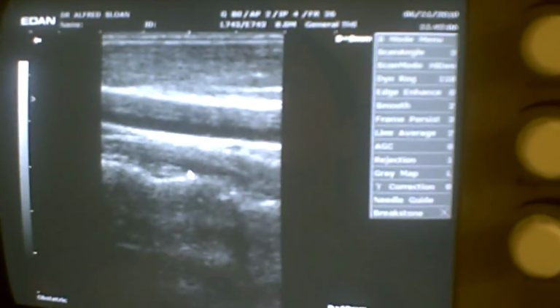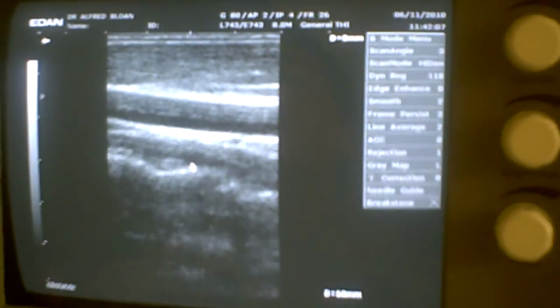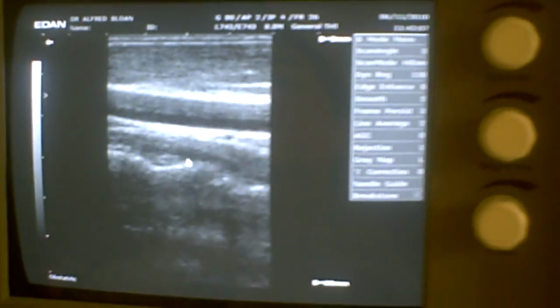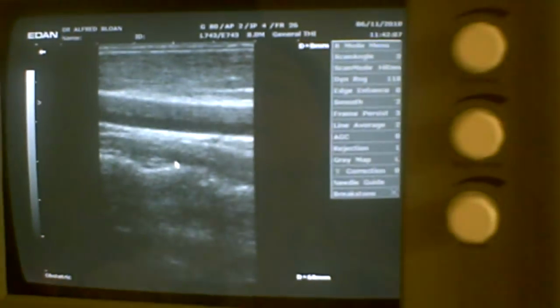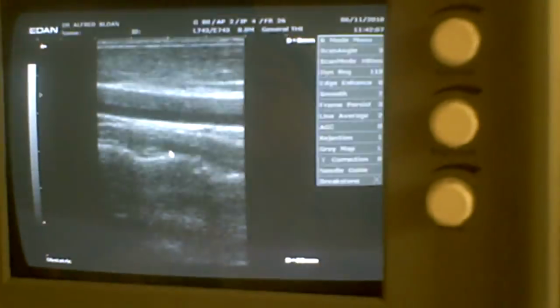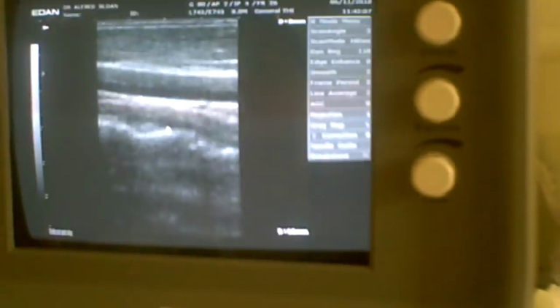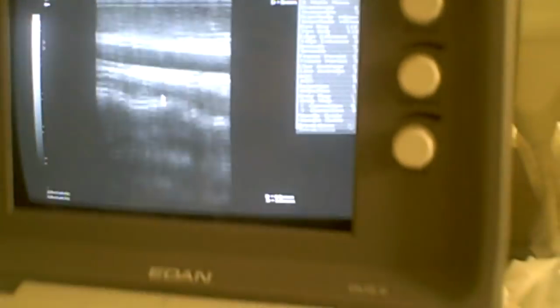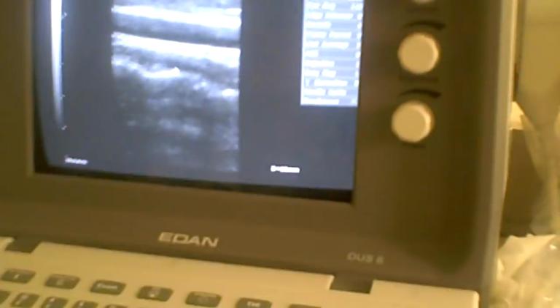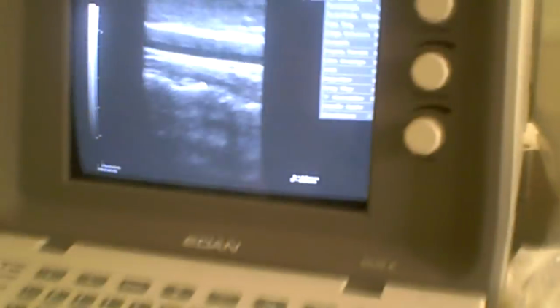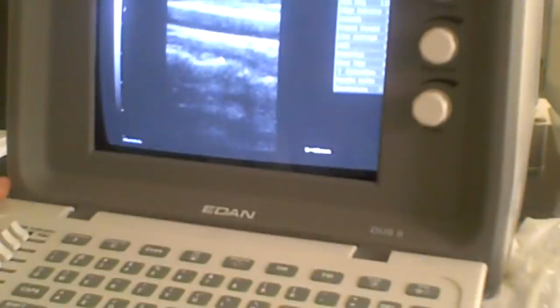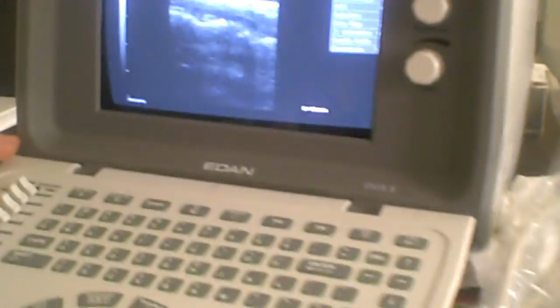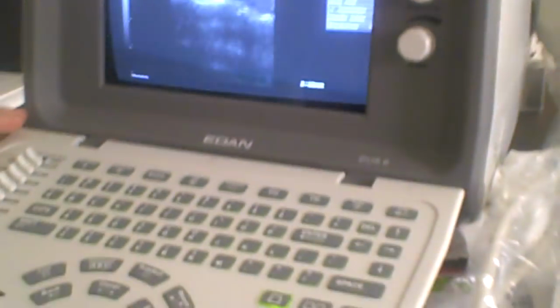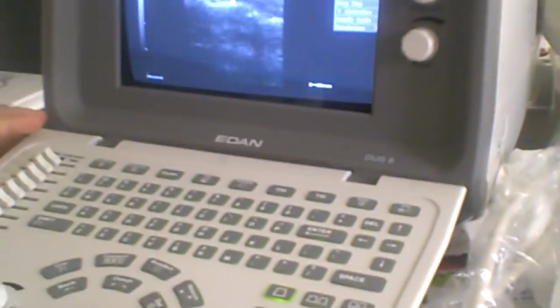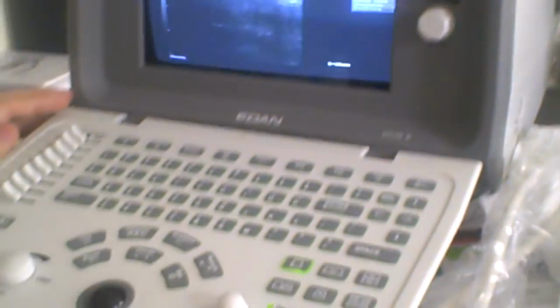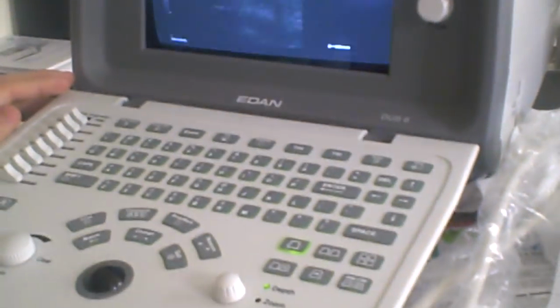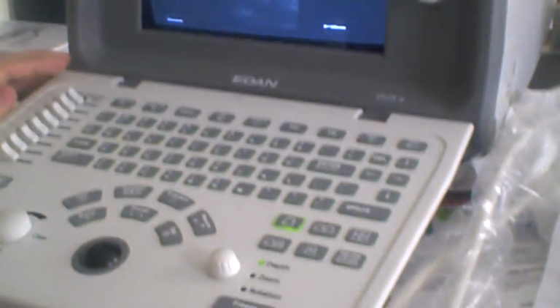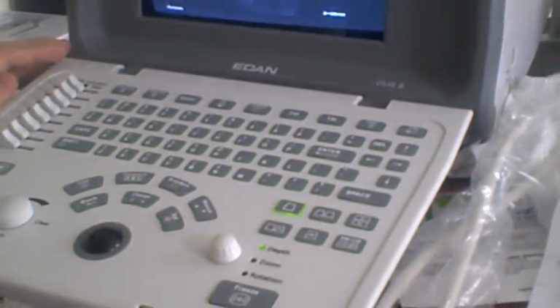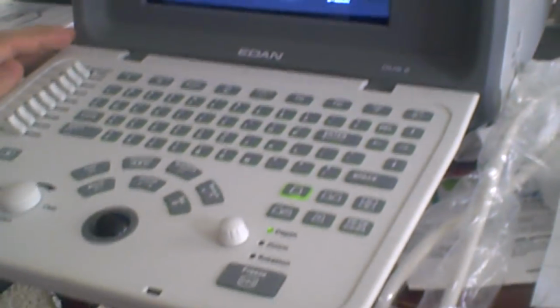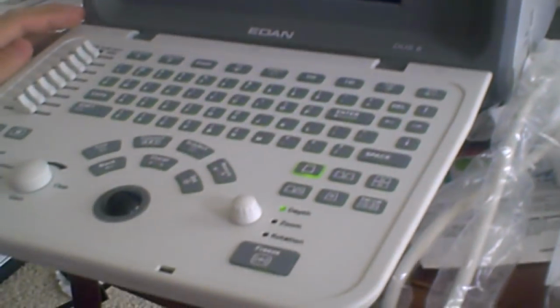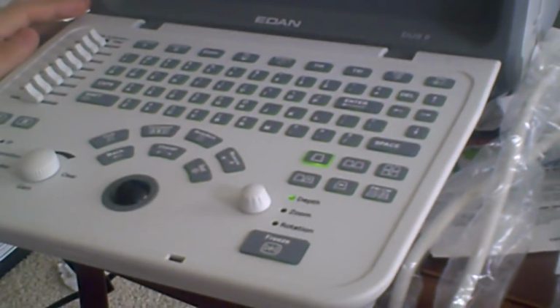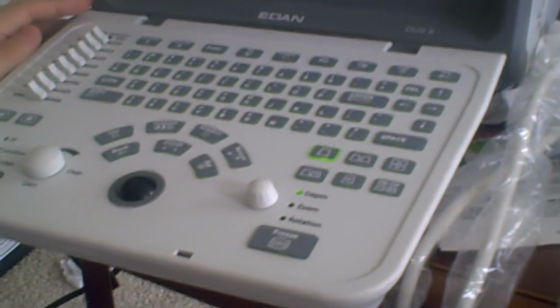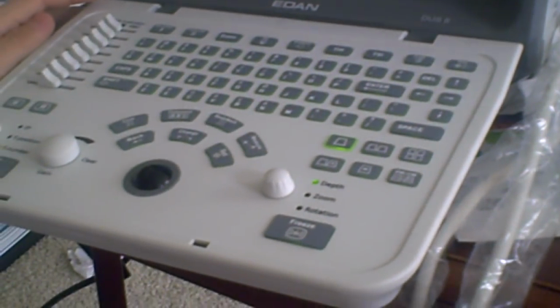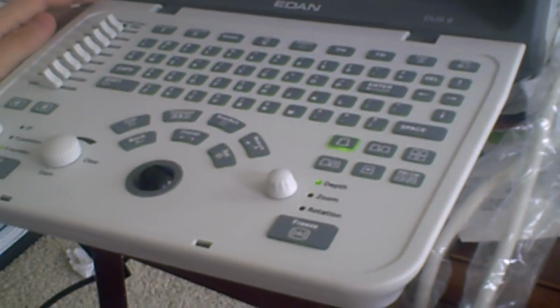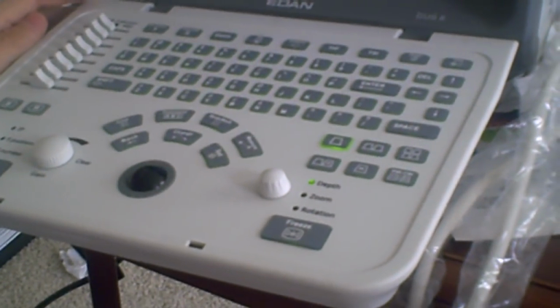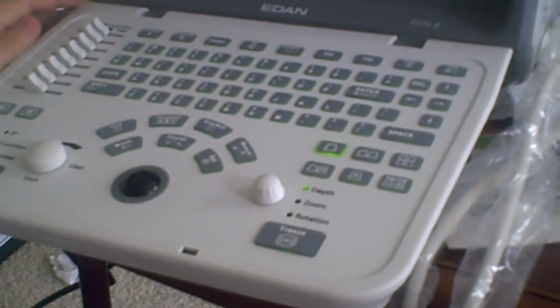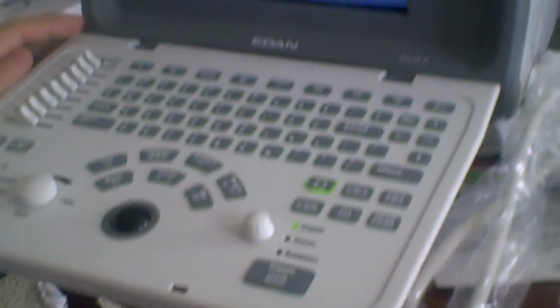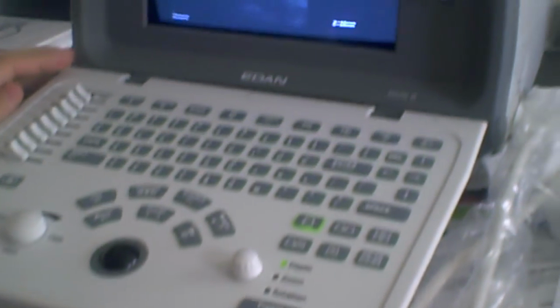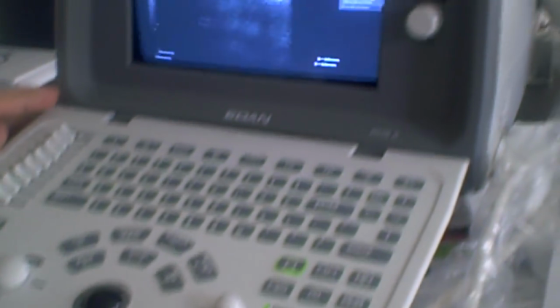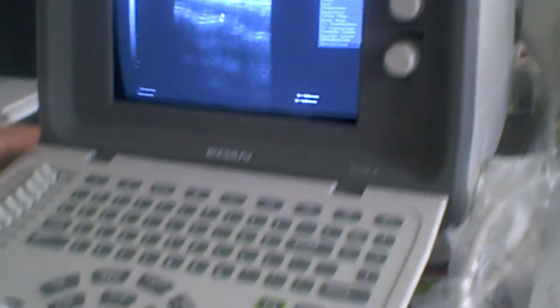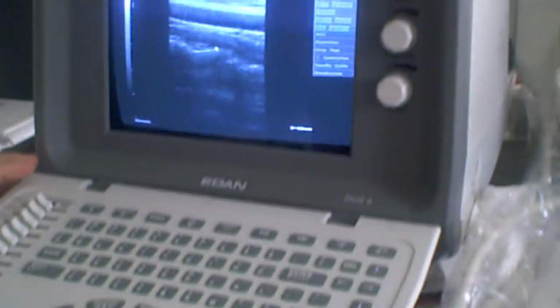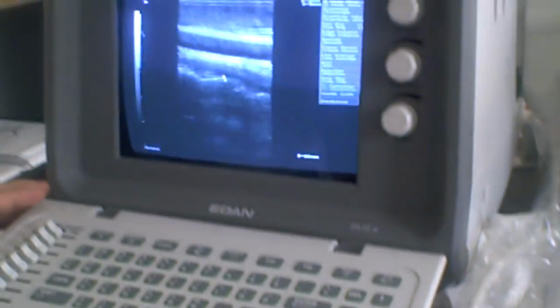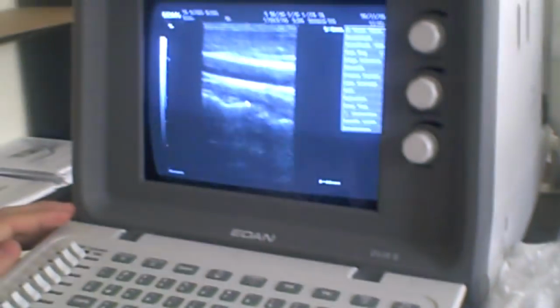I'm going to pan back out here once again just to see the machine and the keyboard, and of course the ease of use.